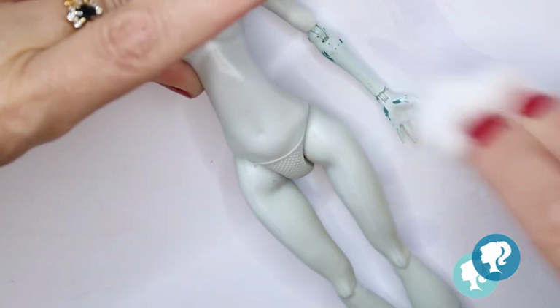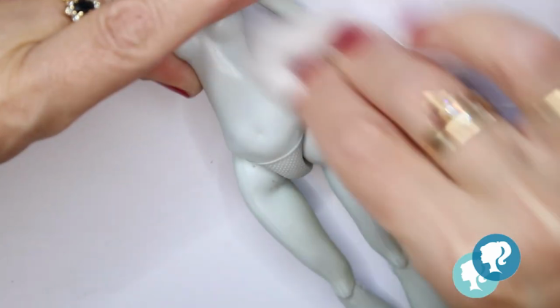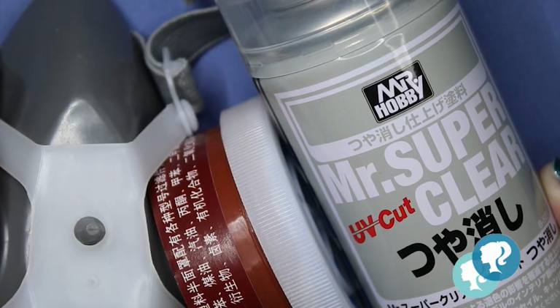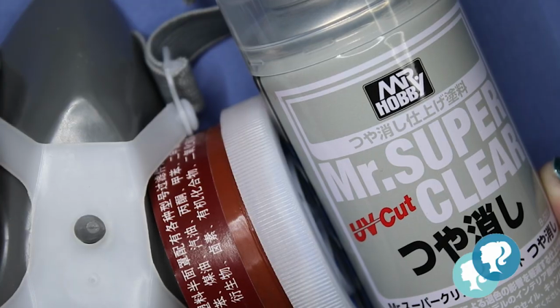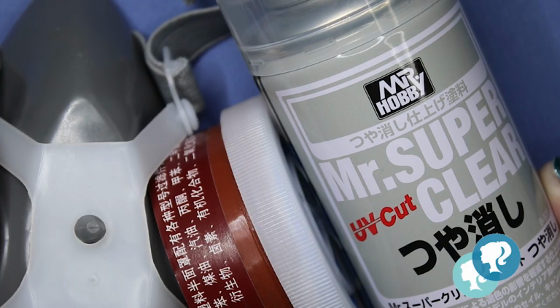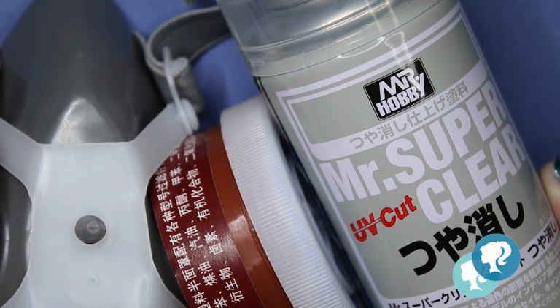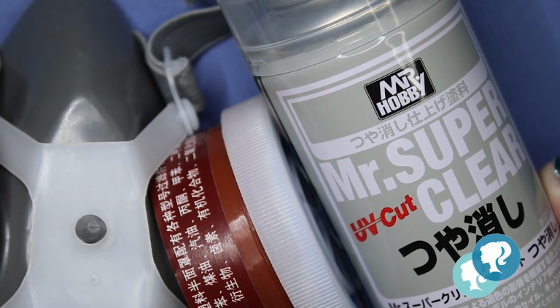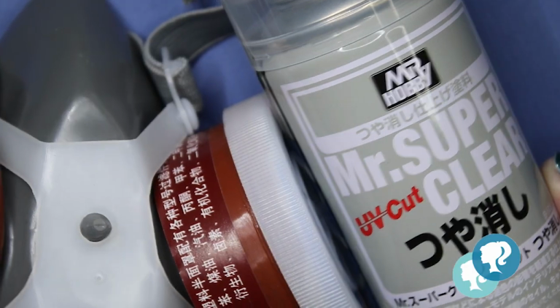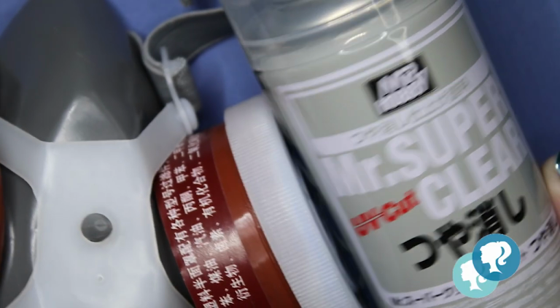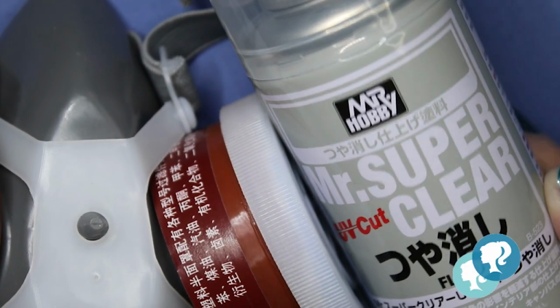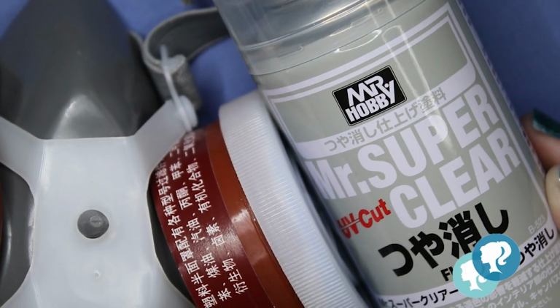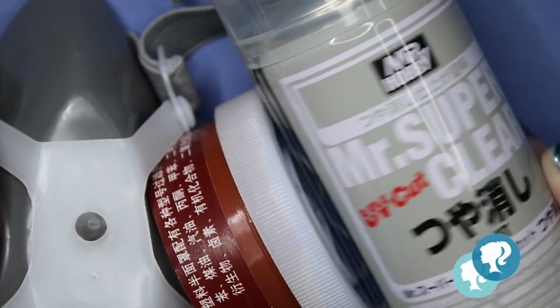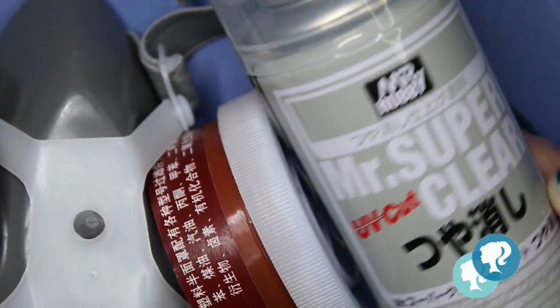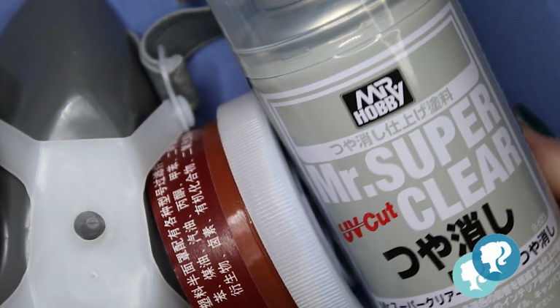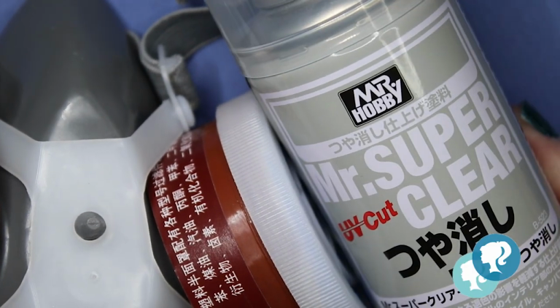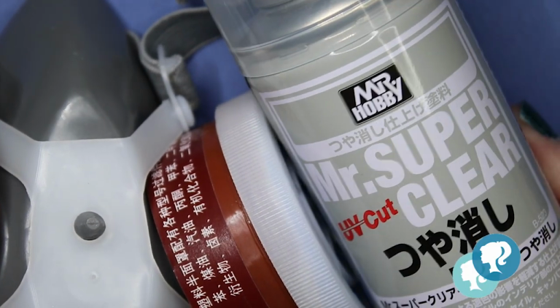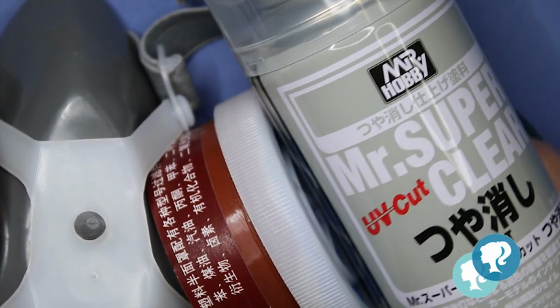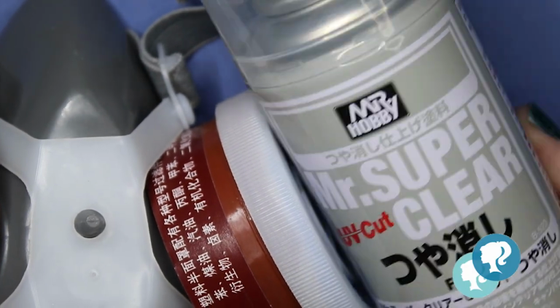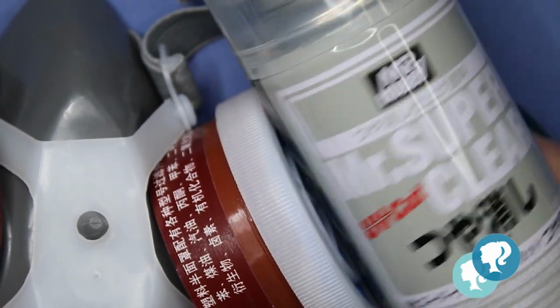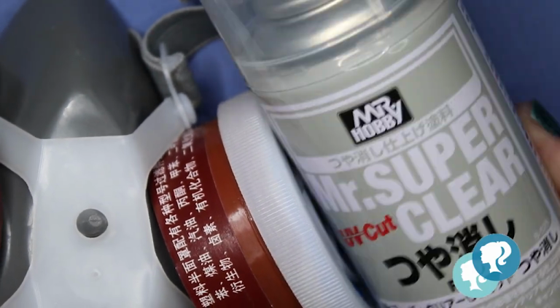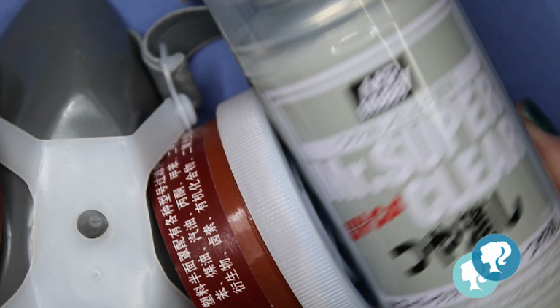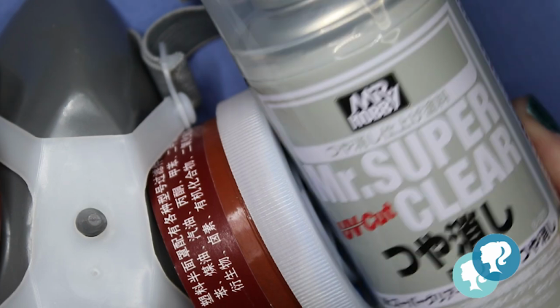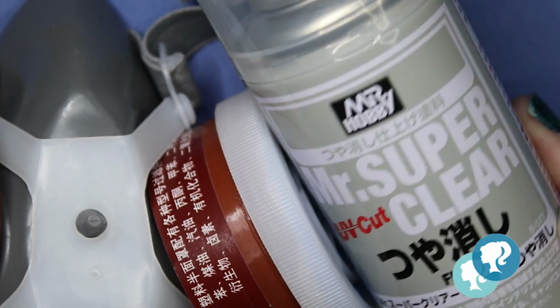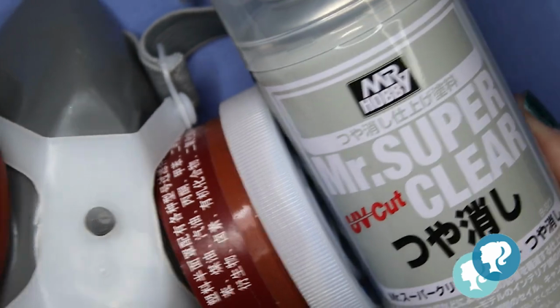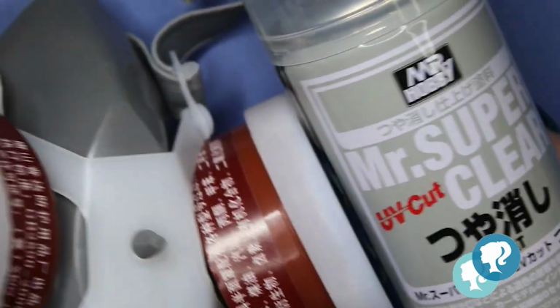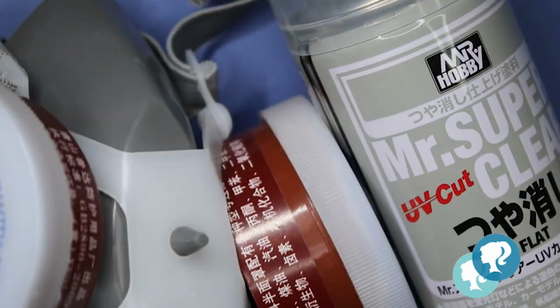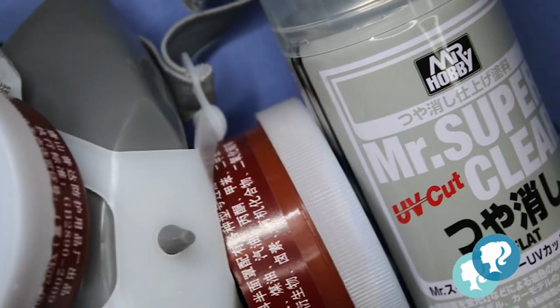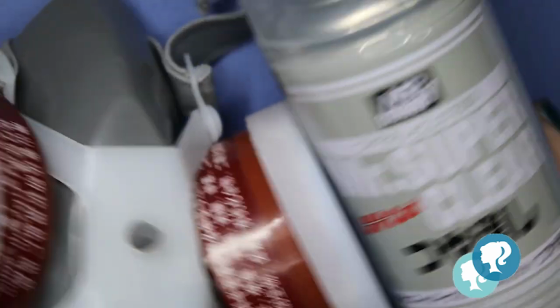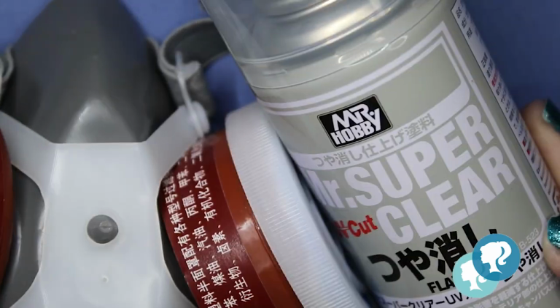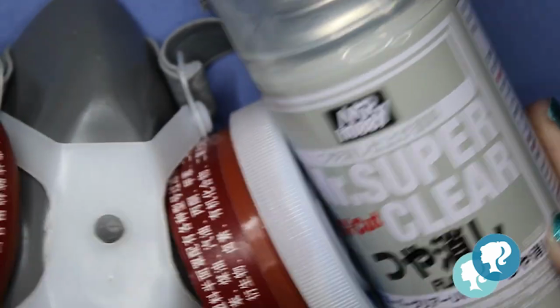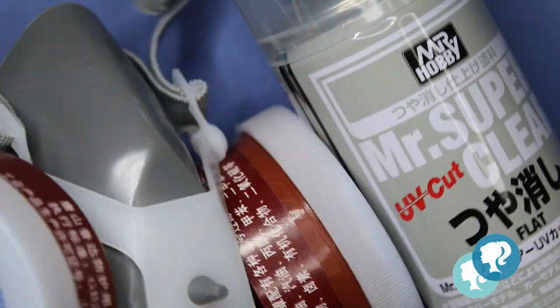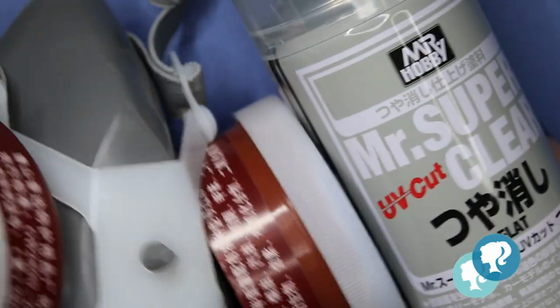I pick up my Mr. Super Clear and my mask, and as usual I give it three layers and let it dry 30 minutes between each layer.